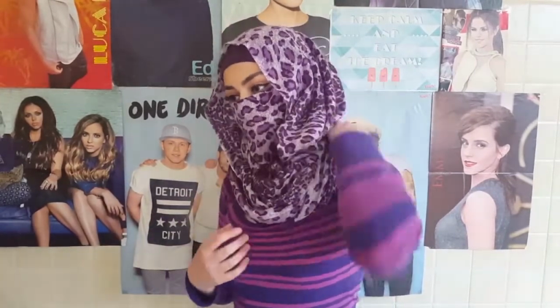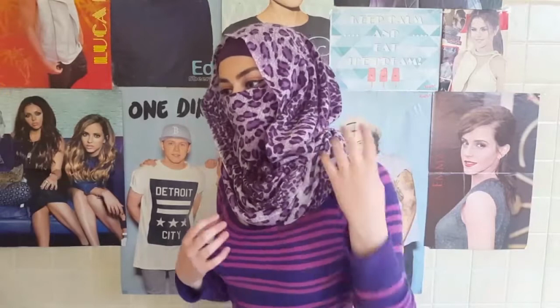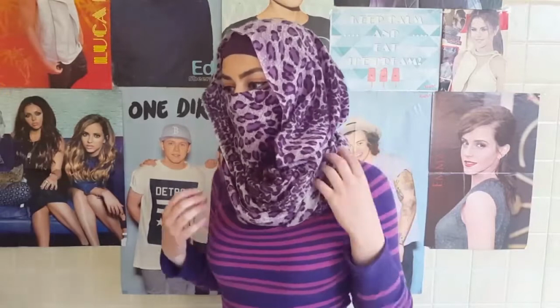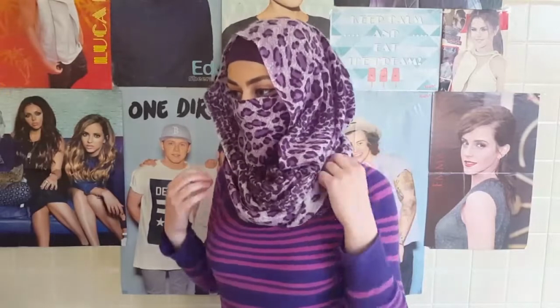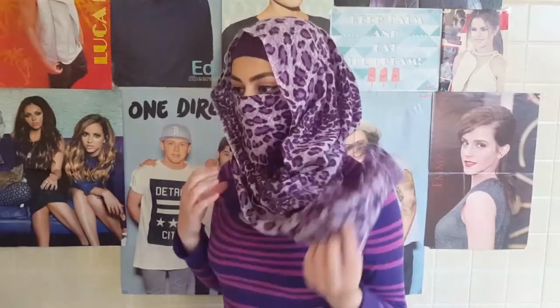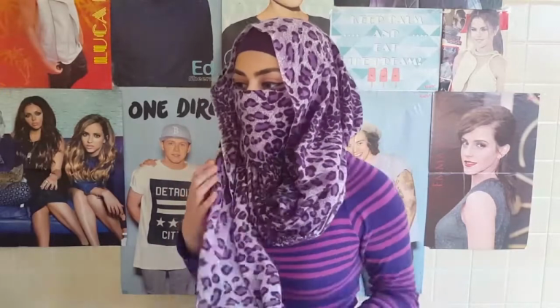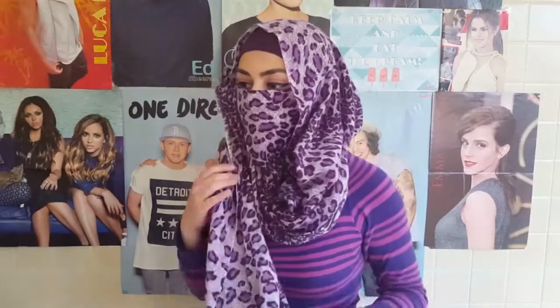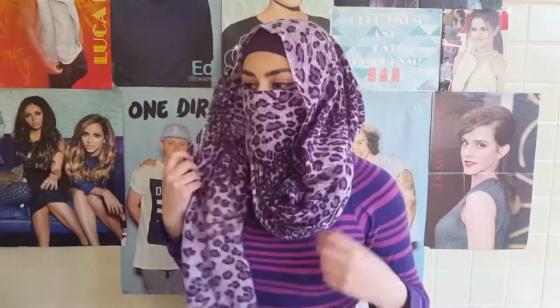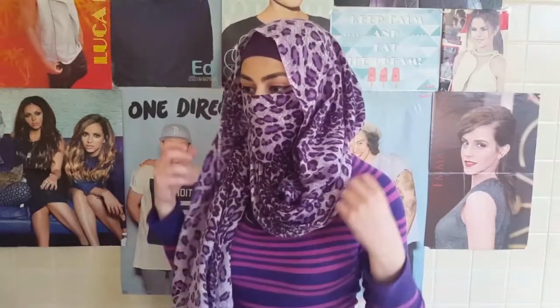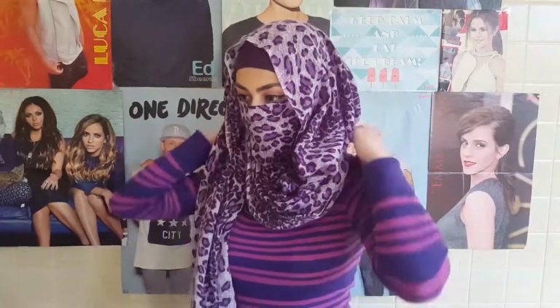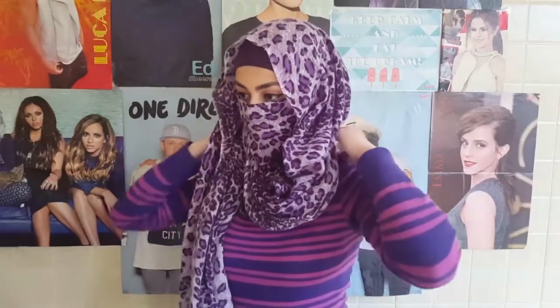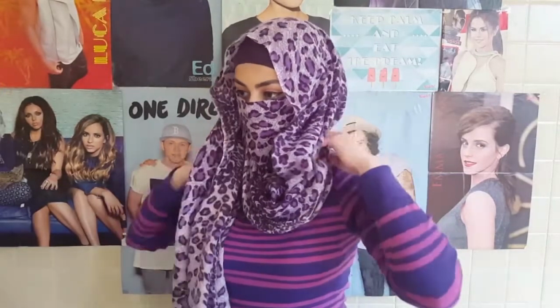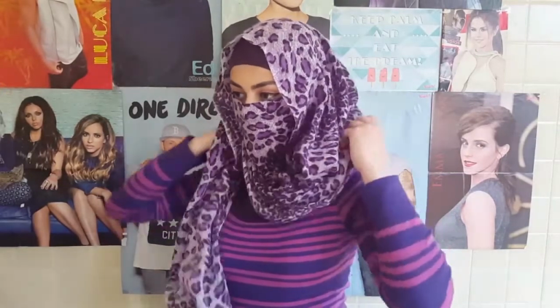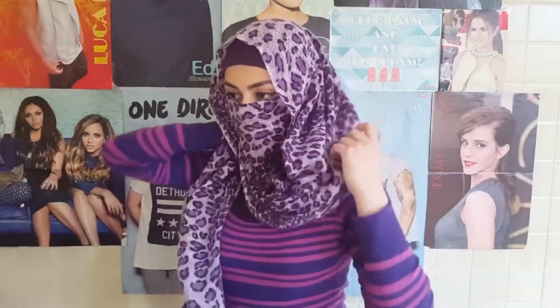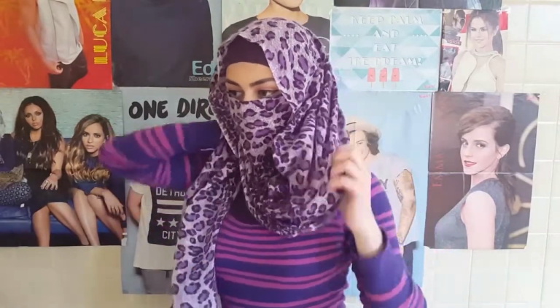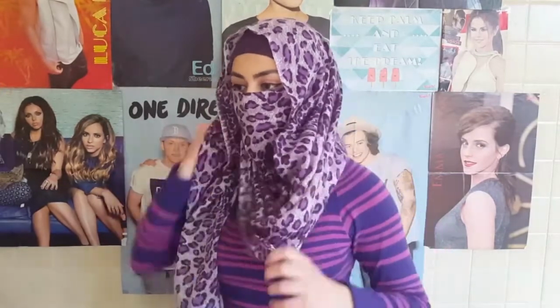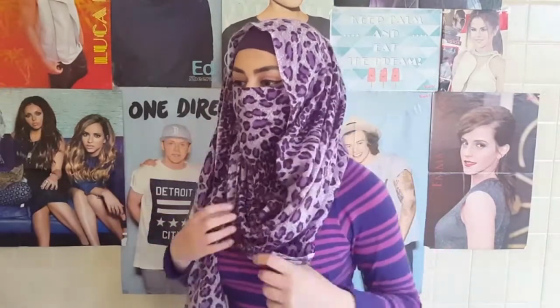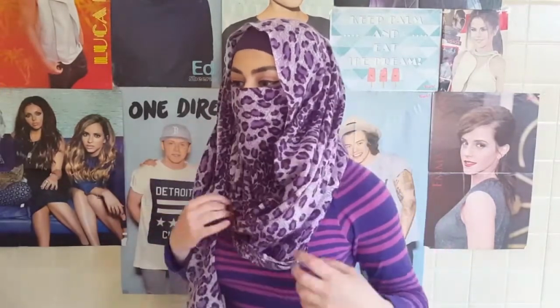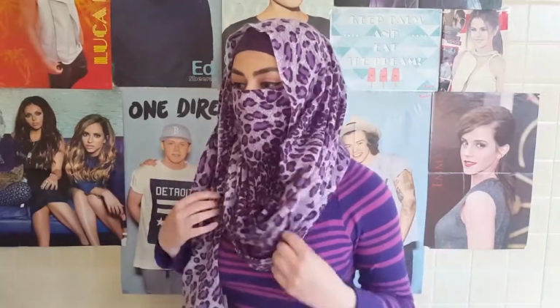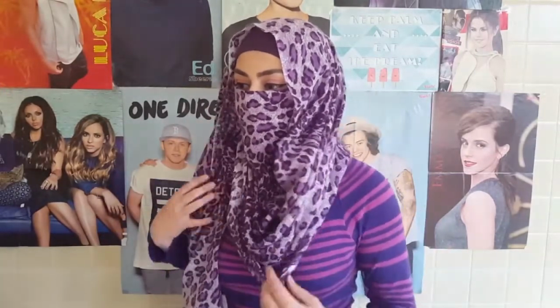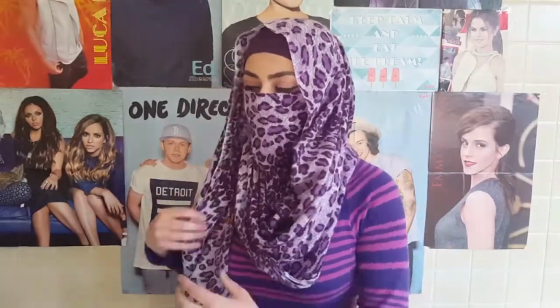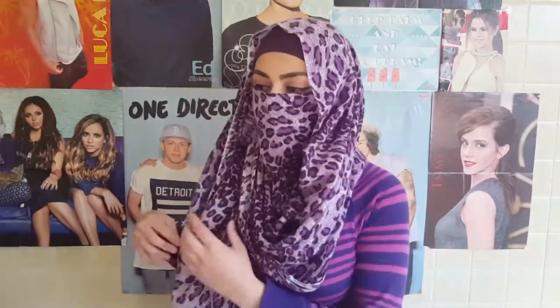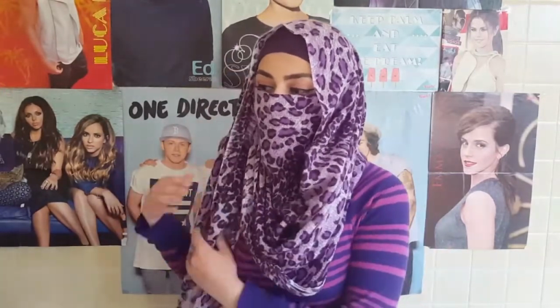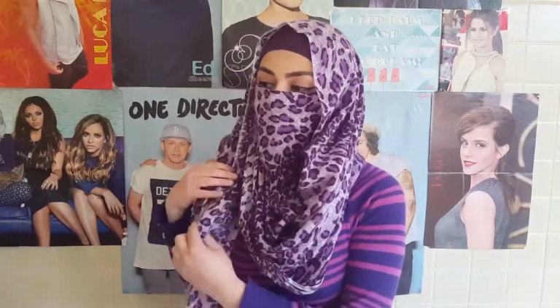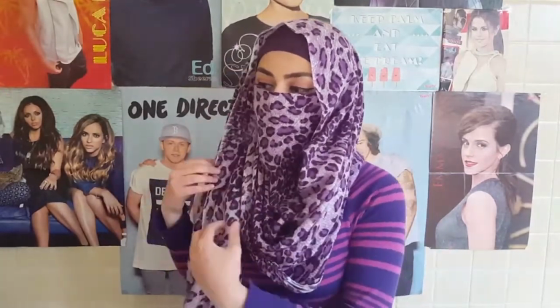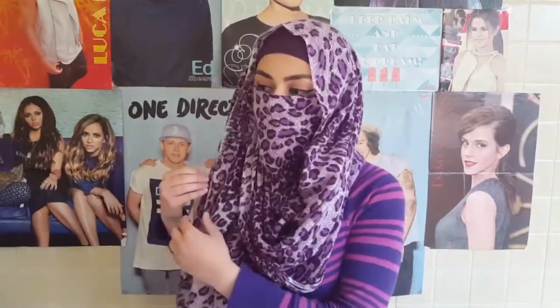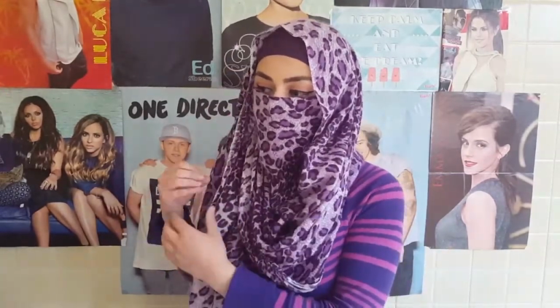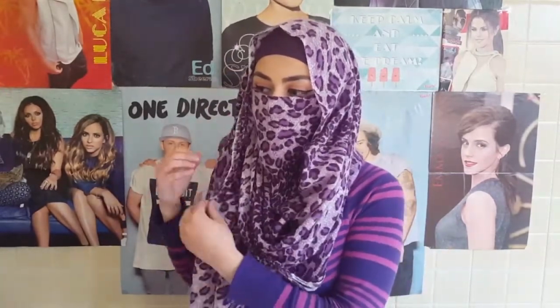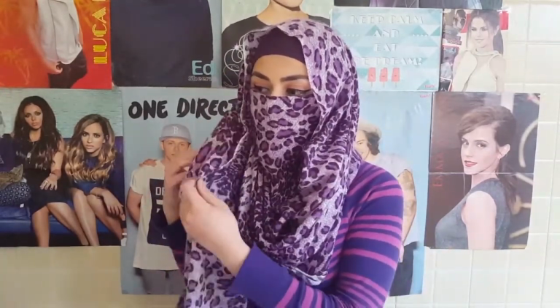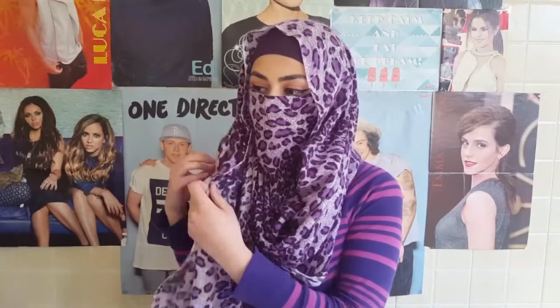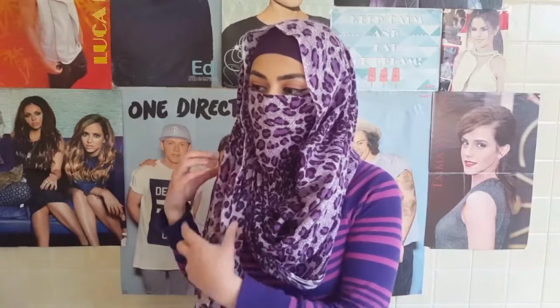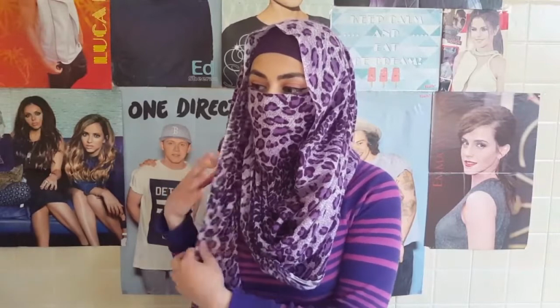And after that you can leave your scarf like that or you can just tie a knot like I did.